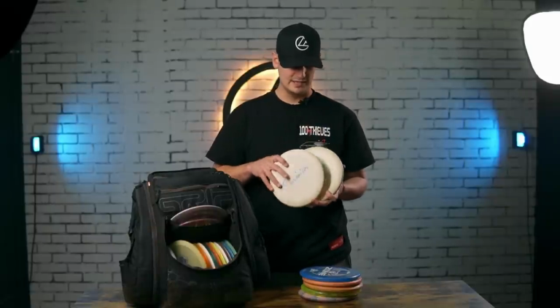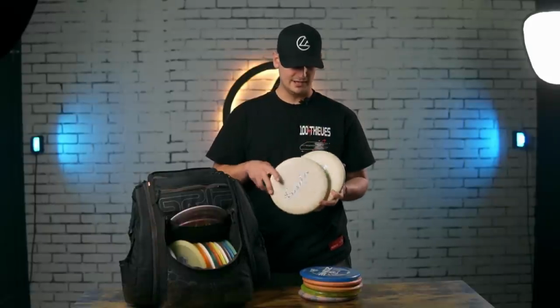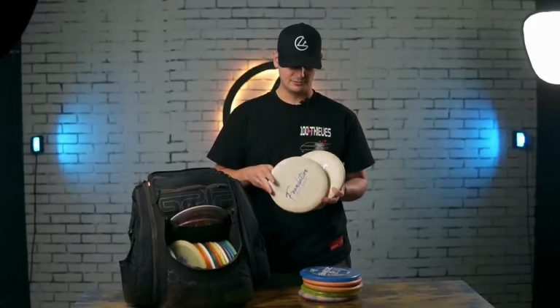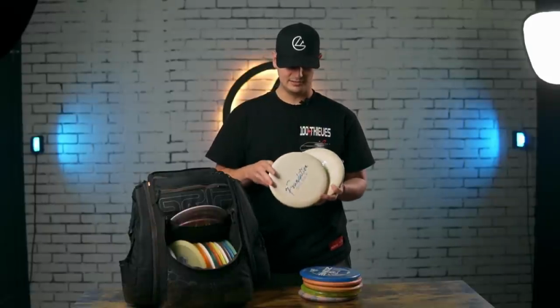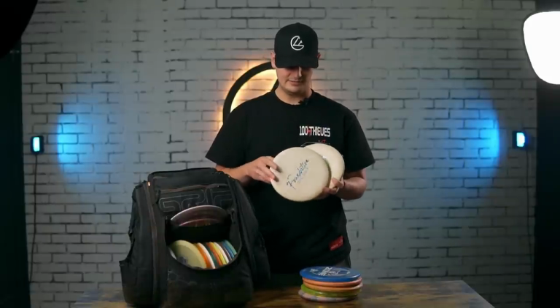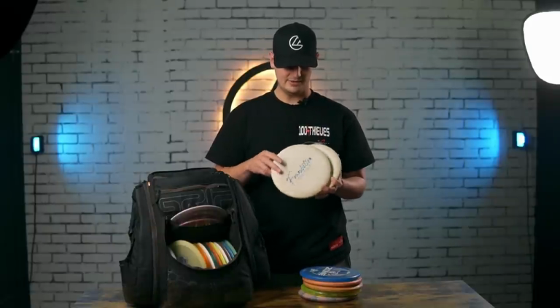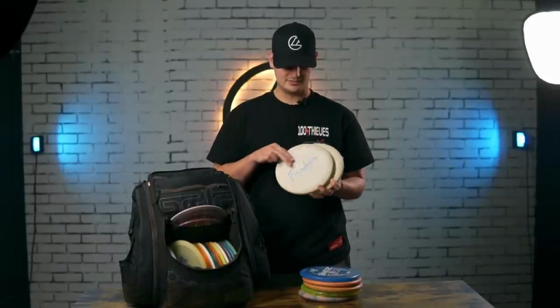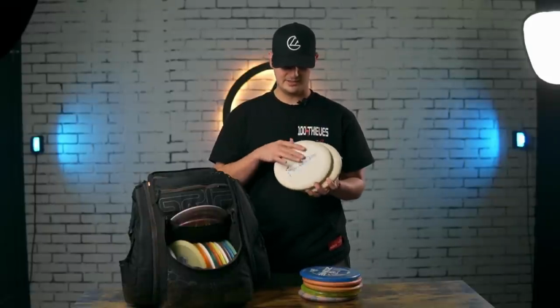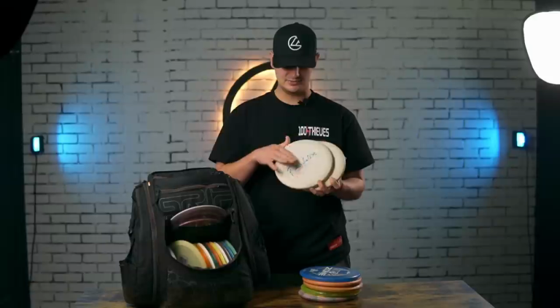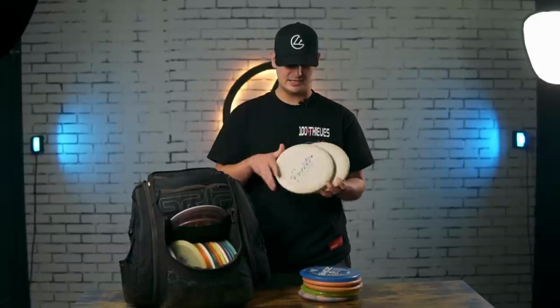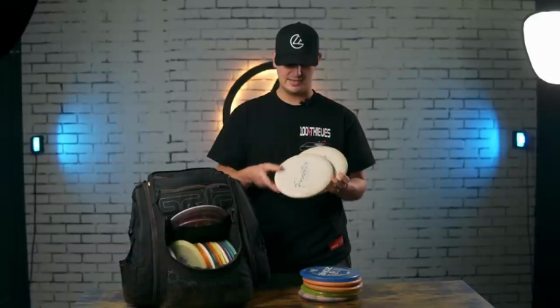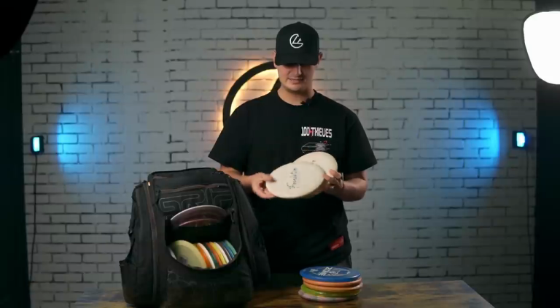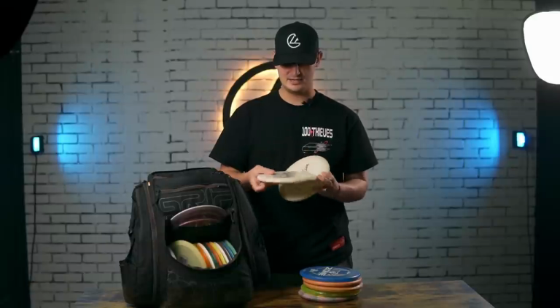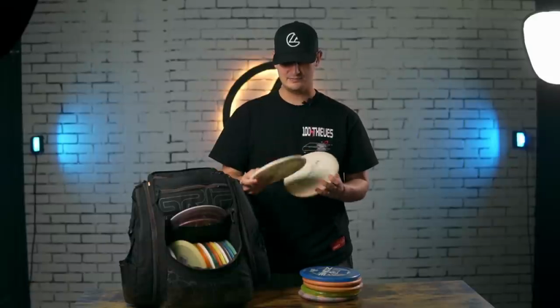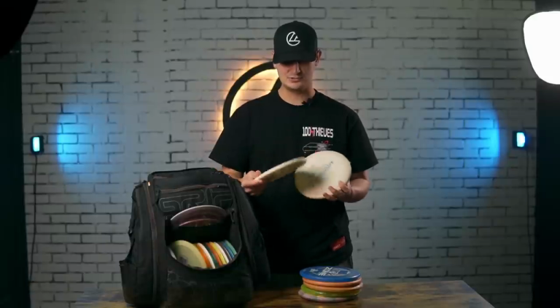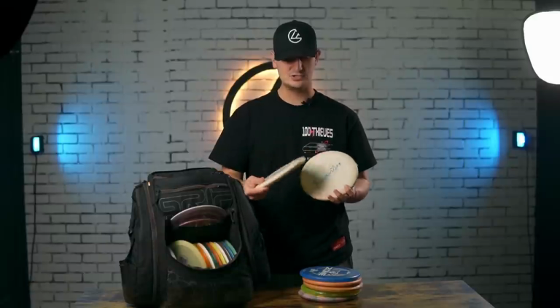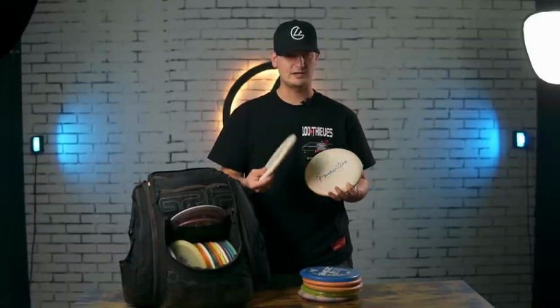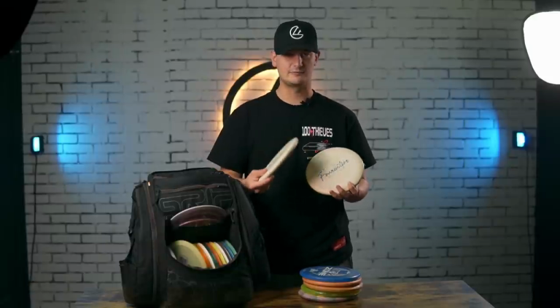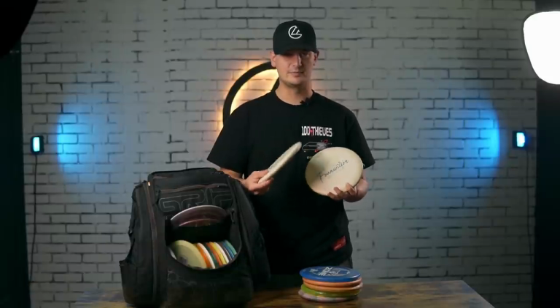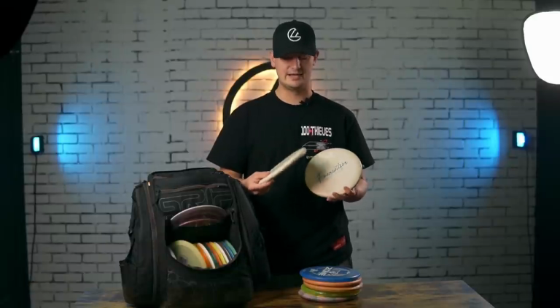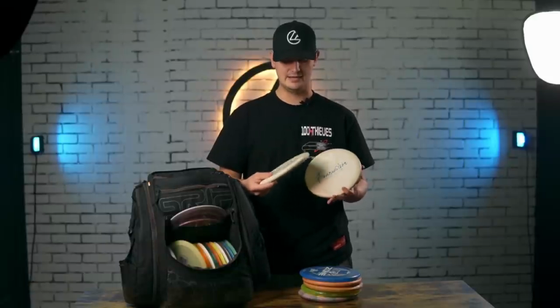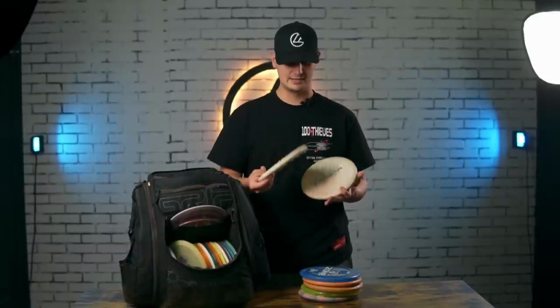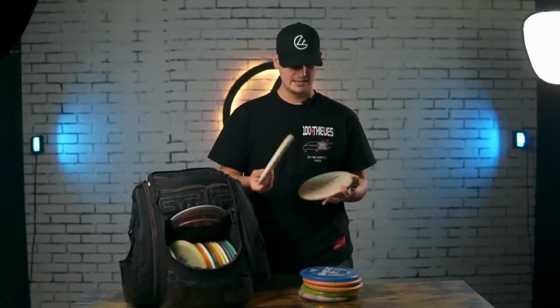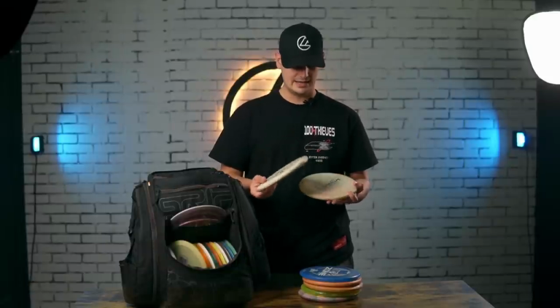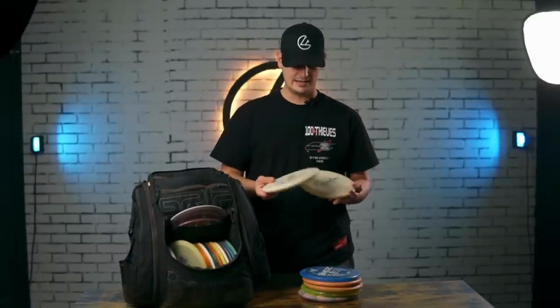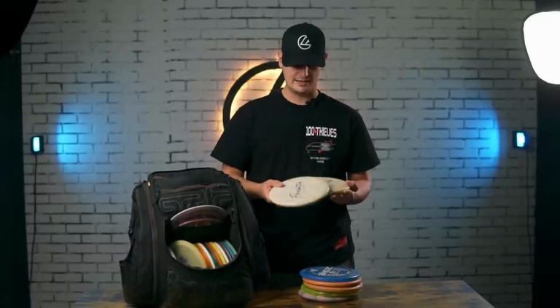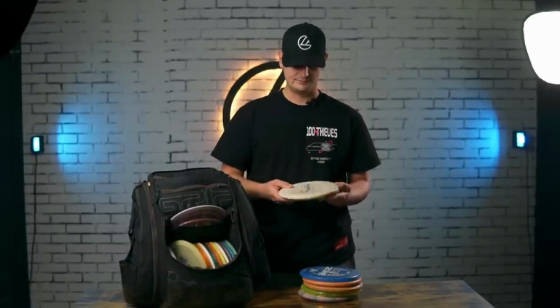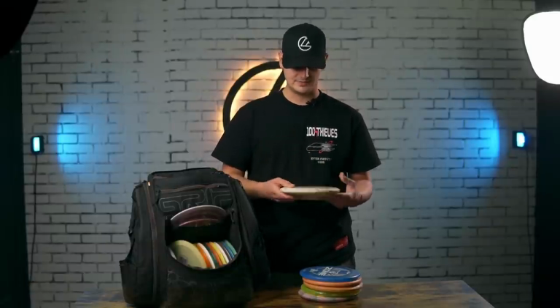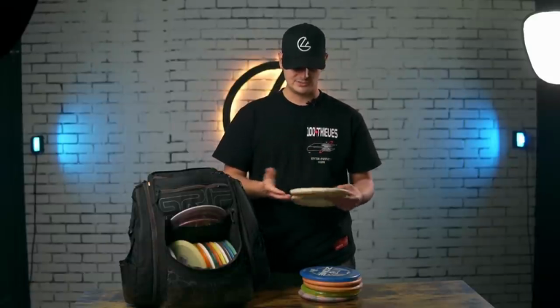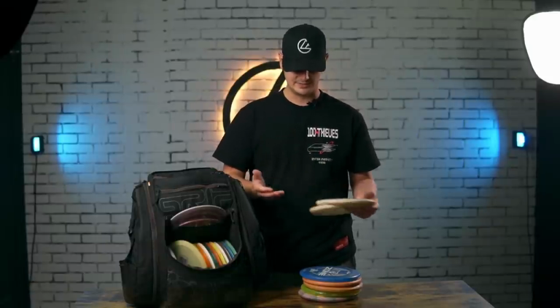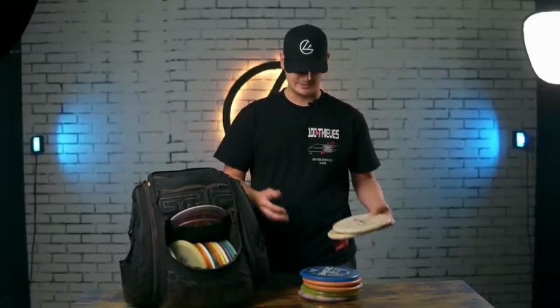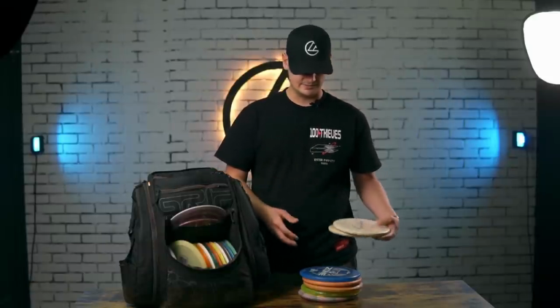I really love how it's puddle top, has the bead, feels super comfortable in my hand, and is super consistent.